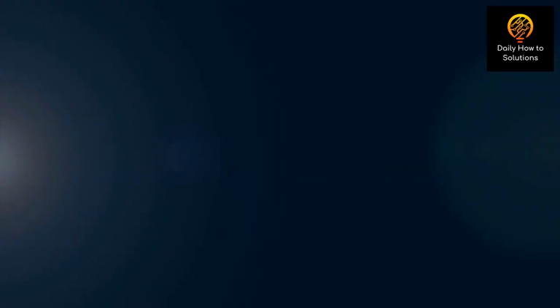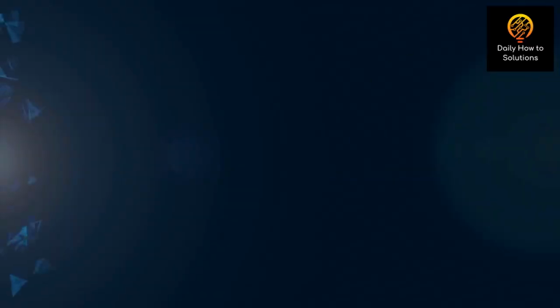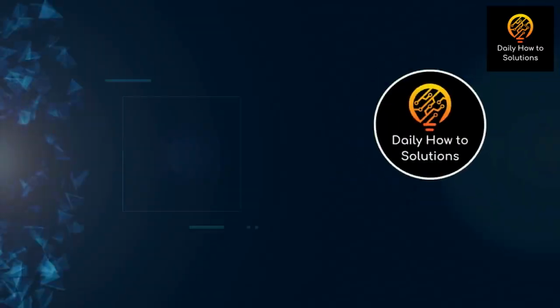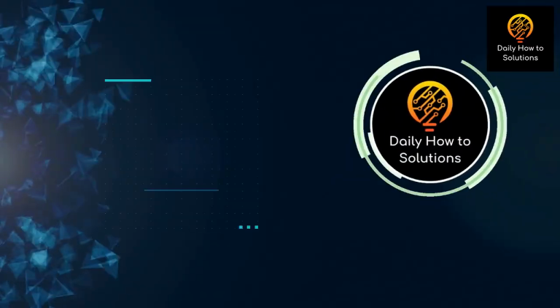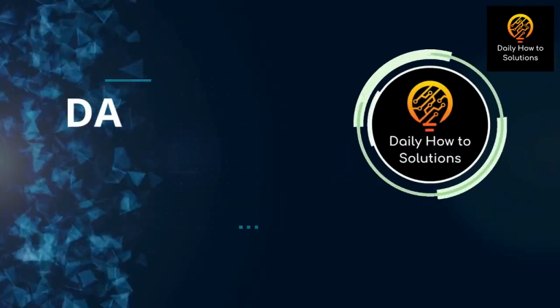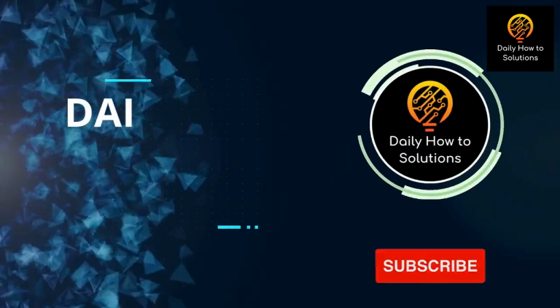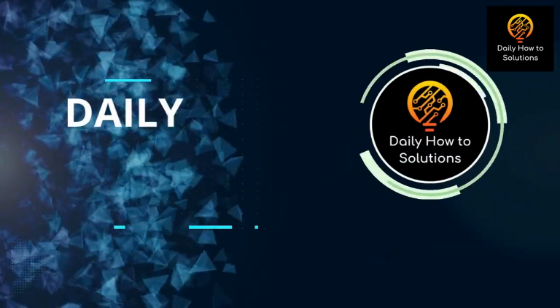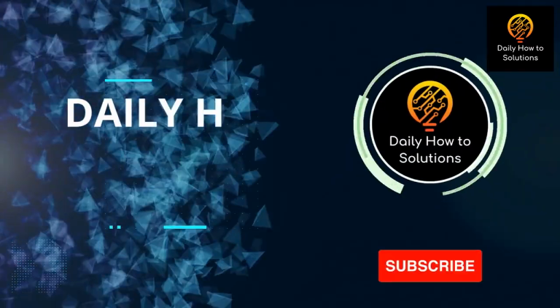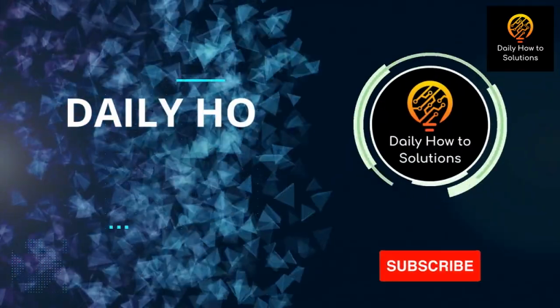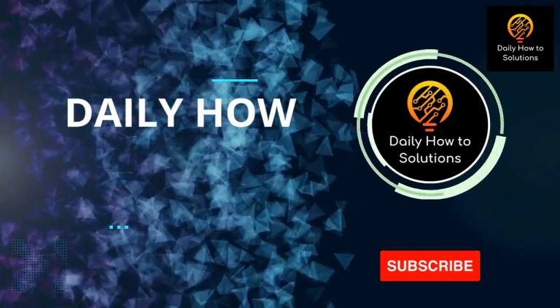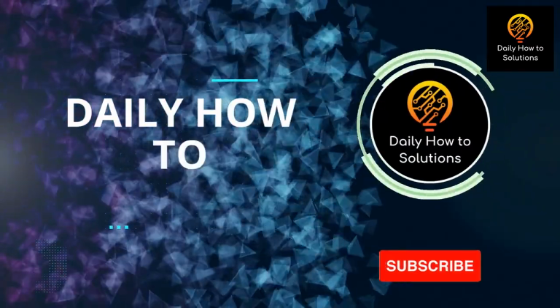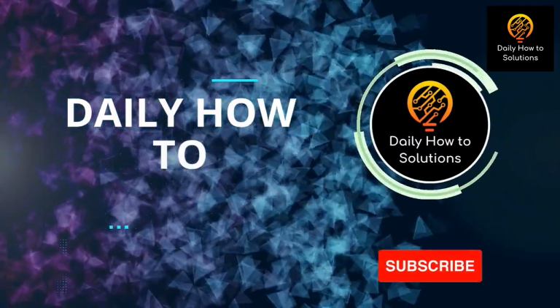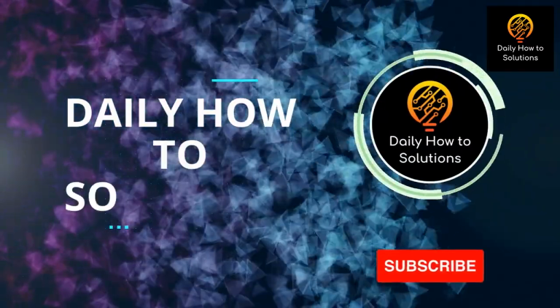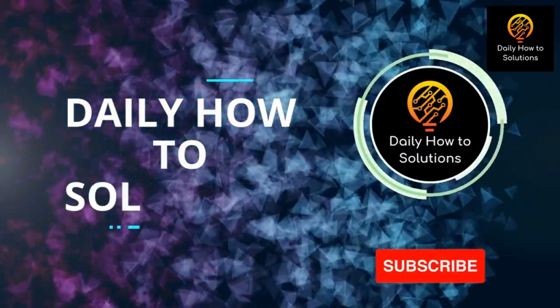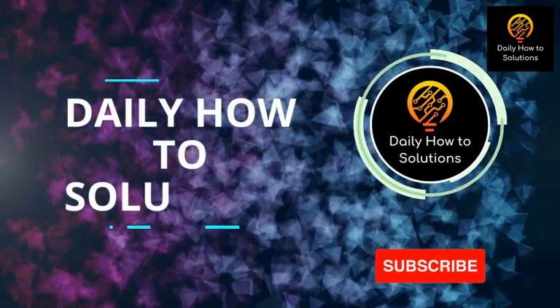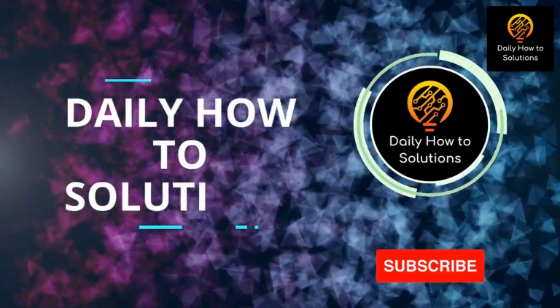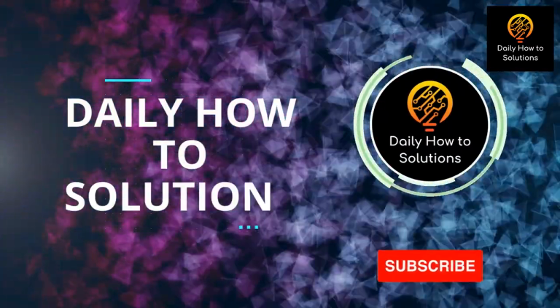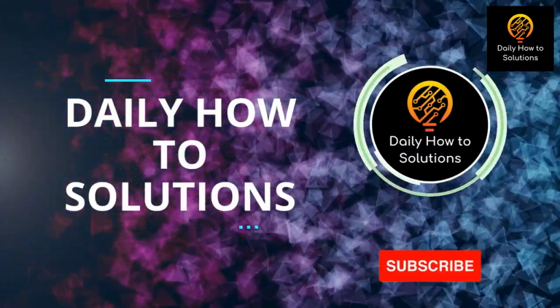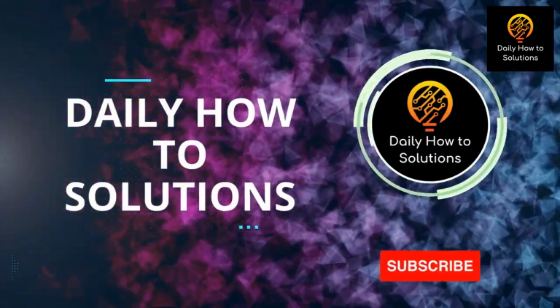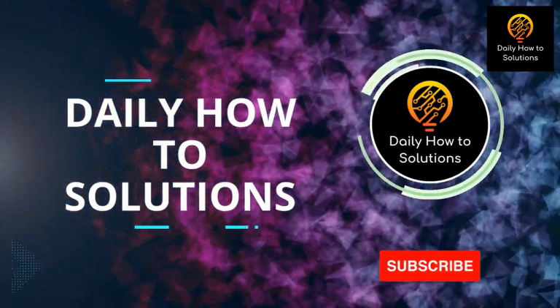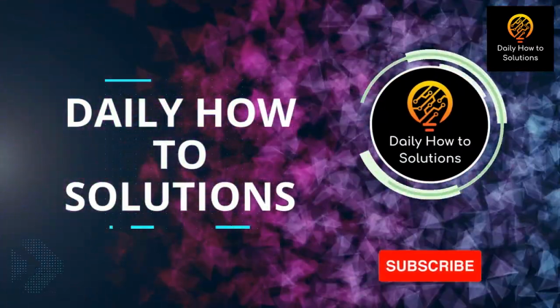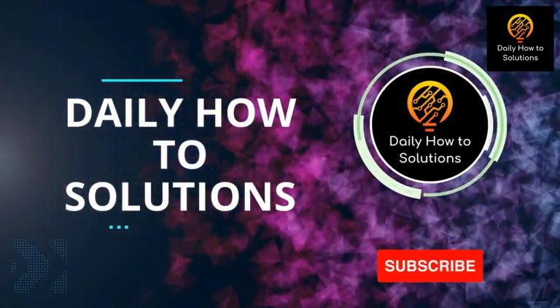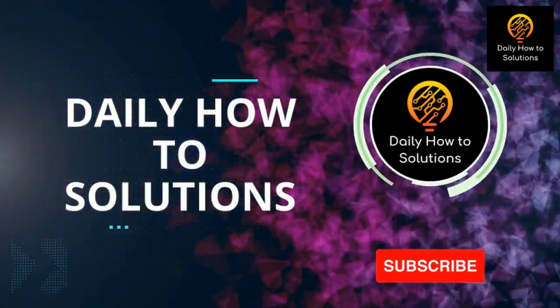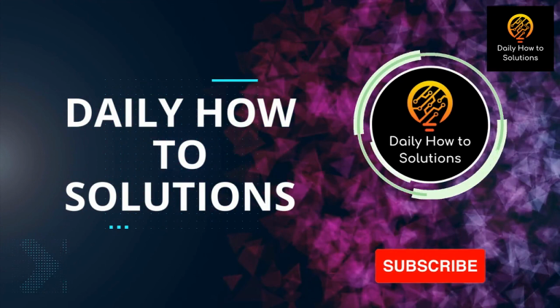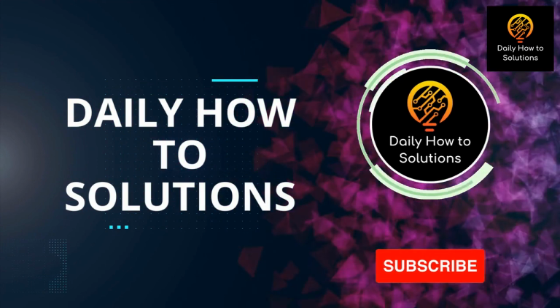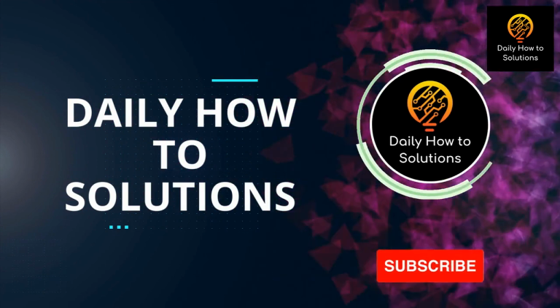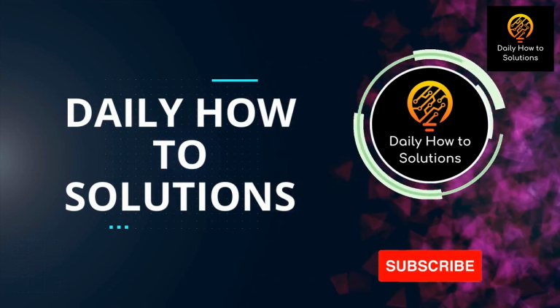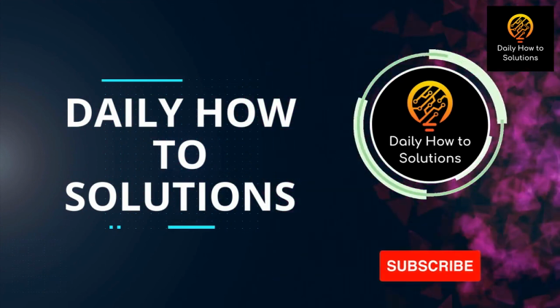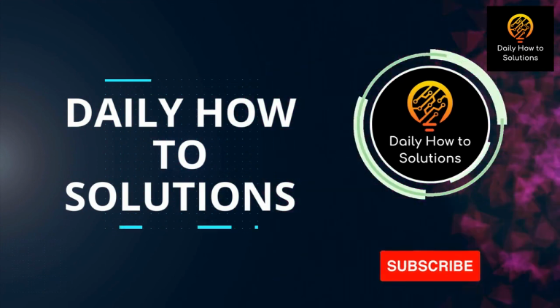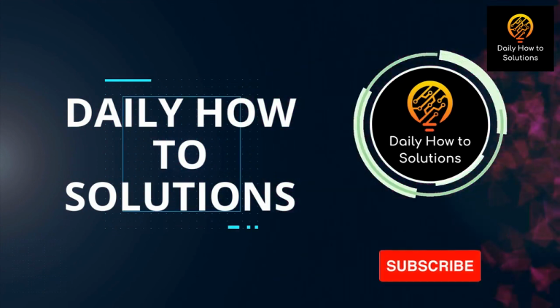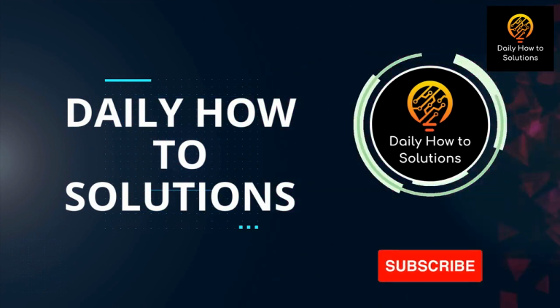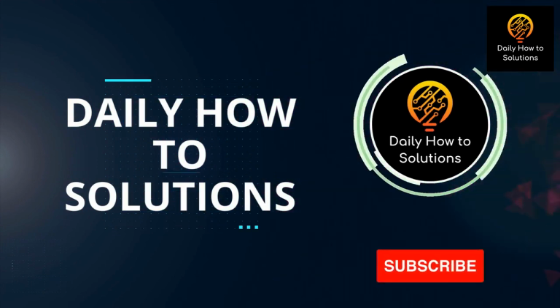If you have not subscribed to our channel yet, please click the red button below to receive our new interesting videos.